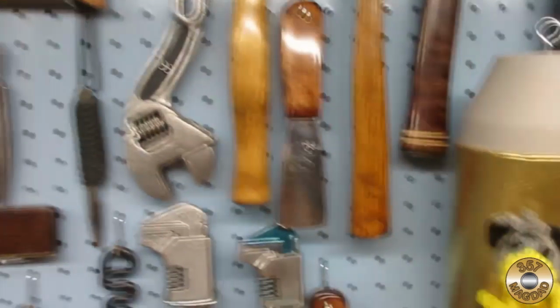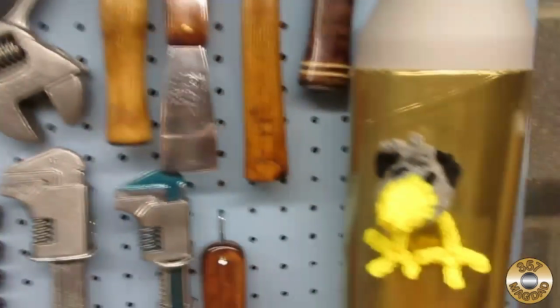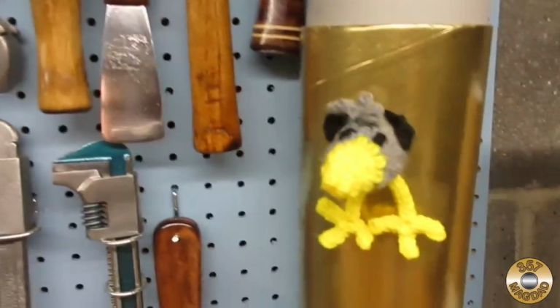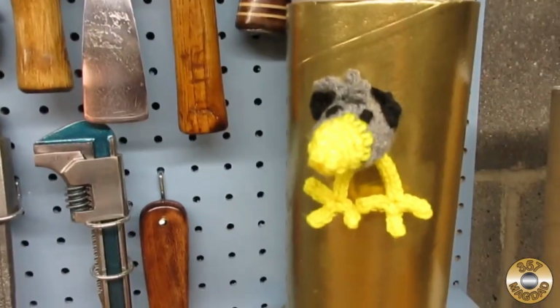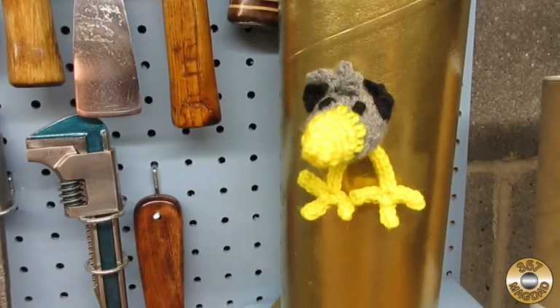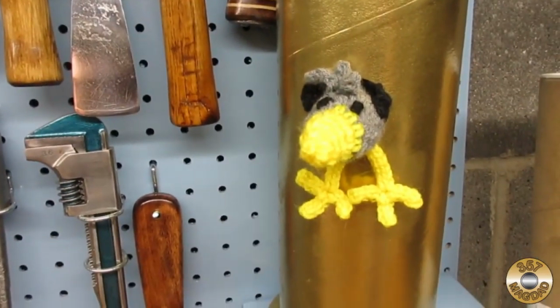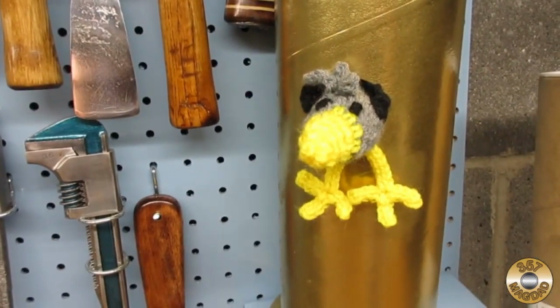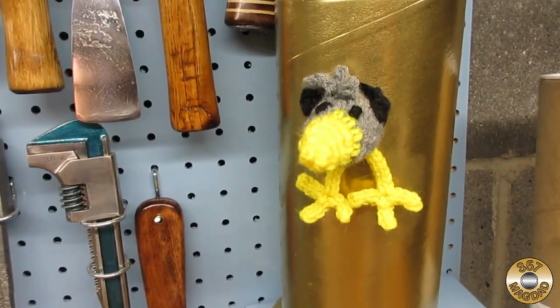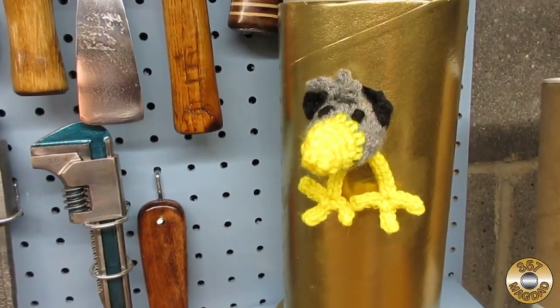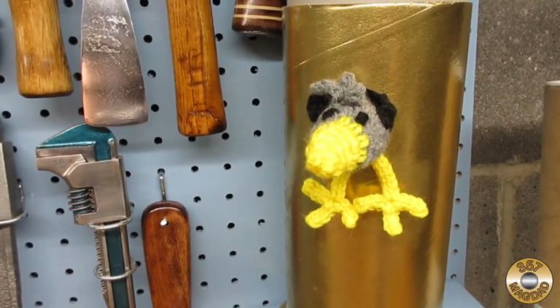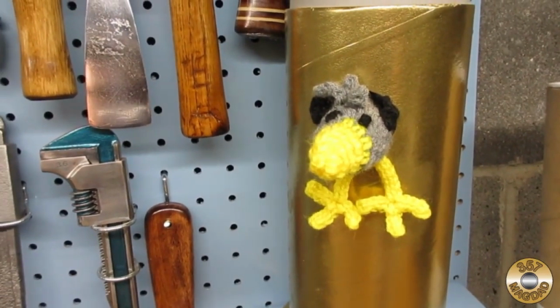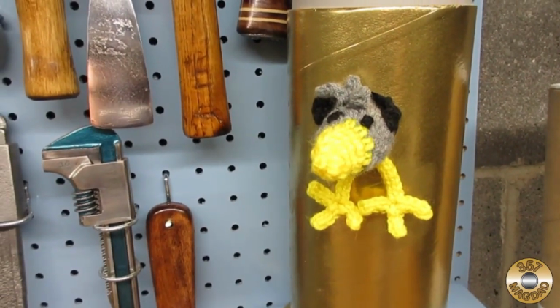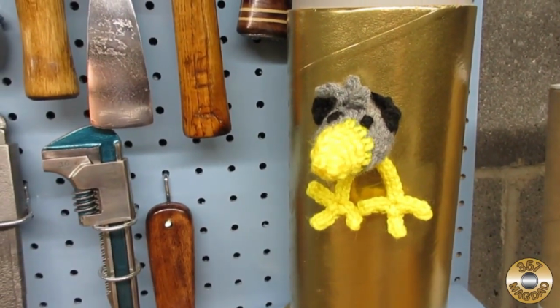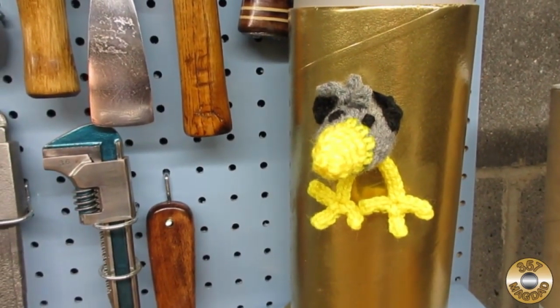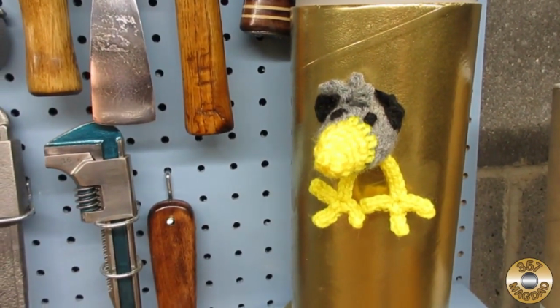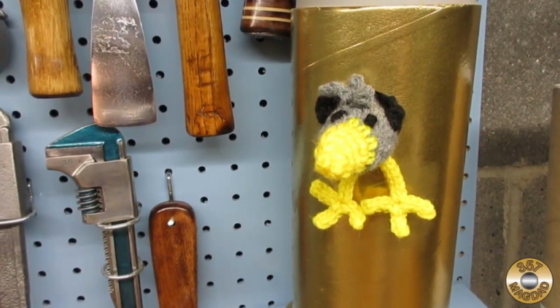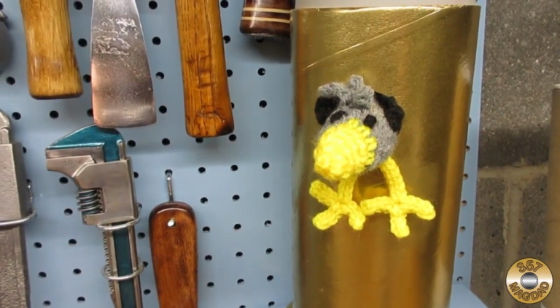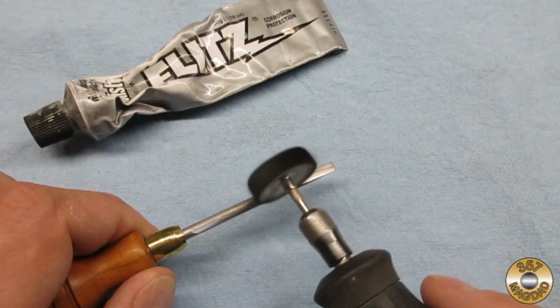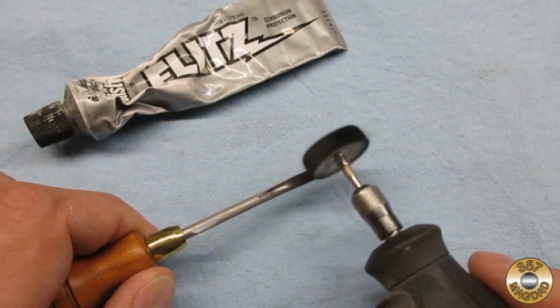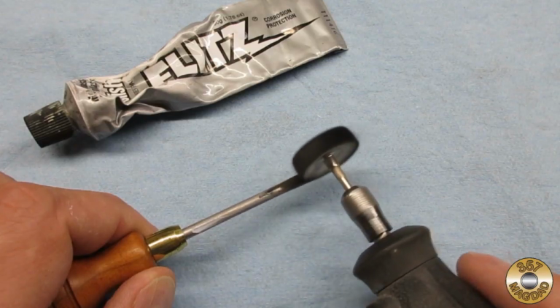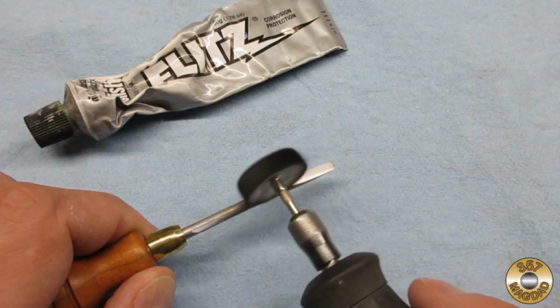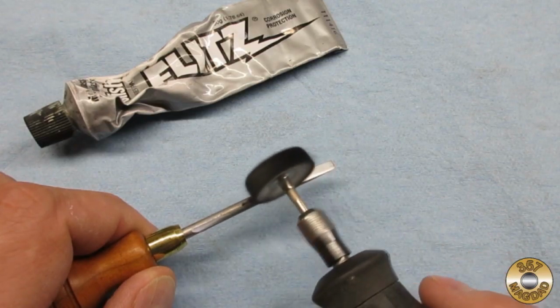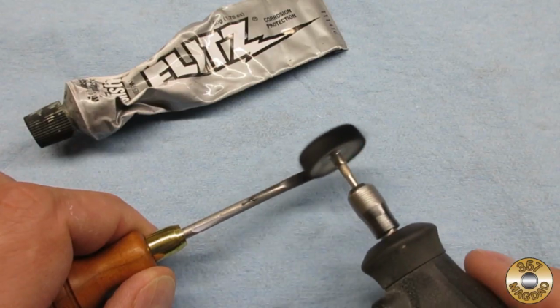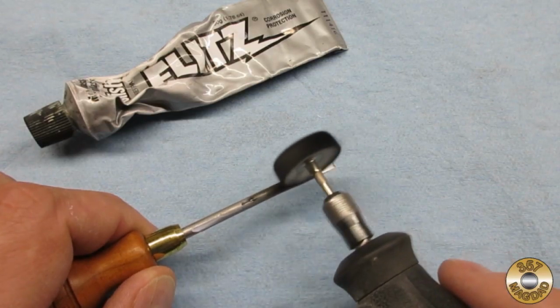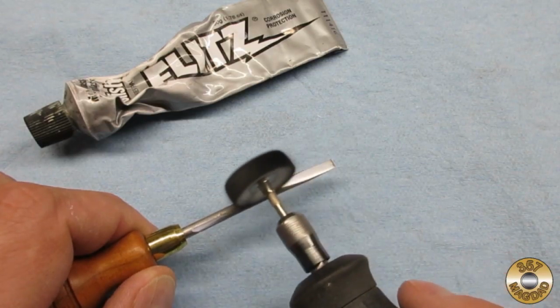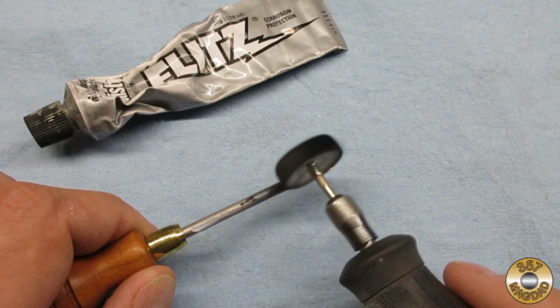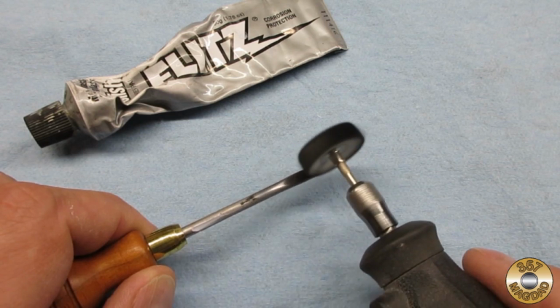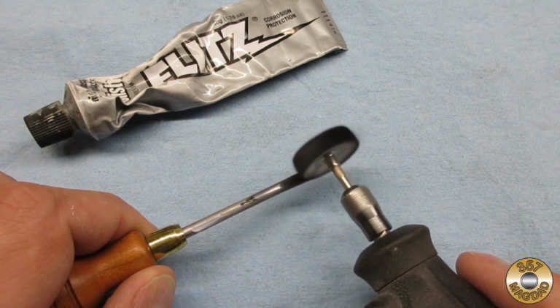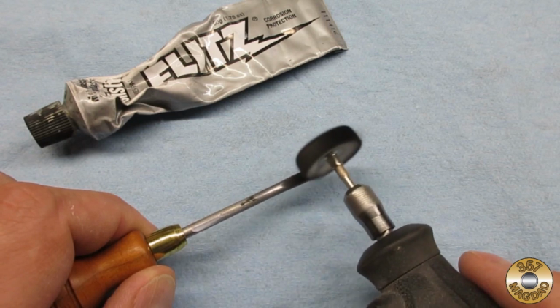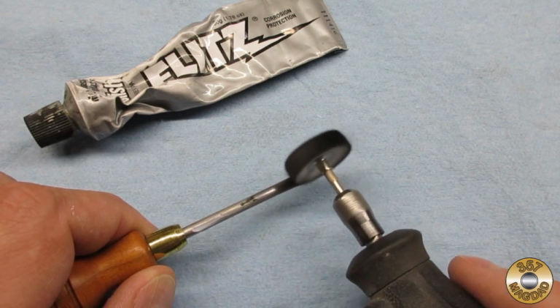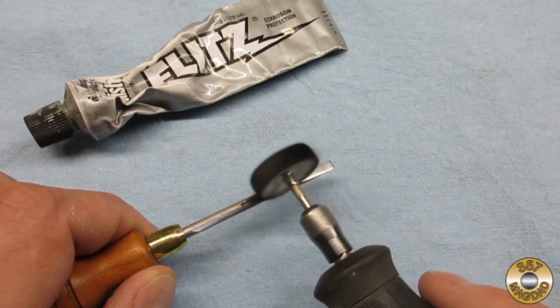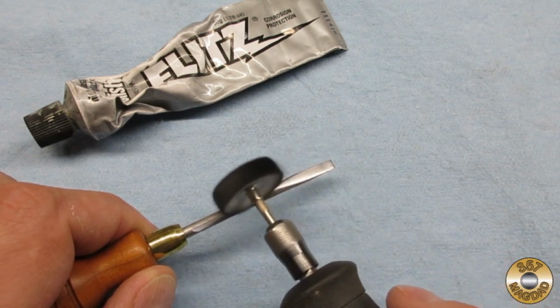That's right — I polished the shaft and ferrule with Flitz.